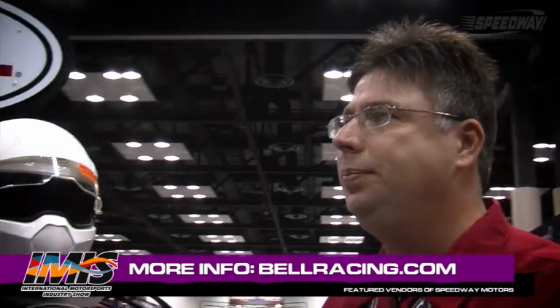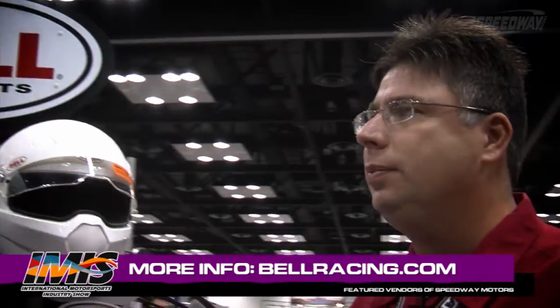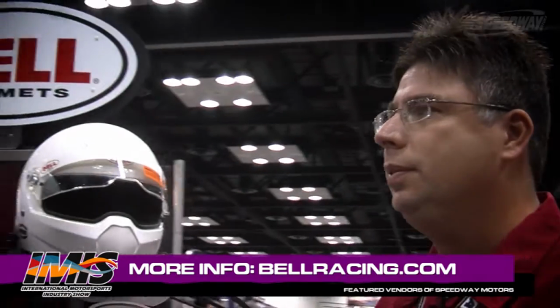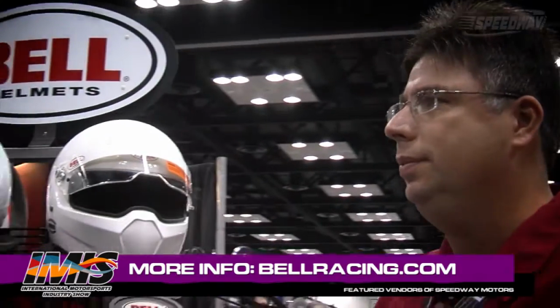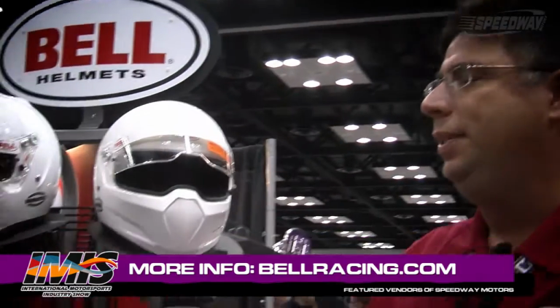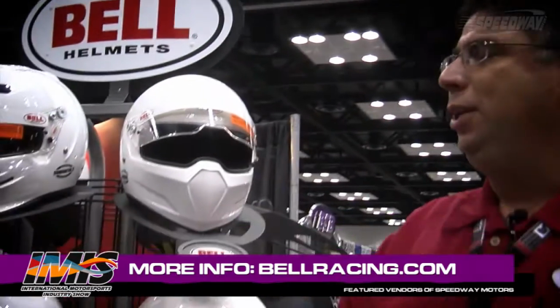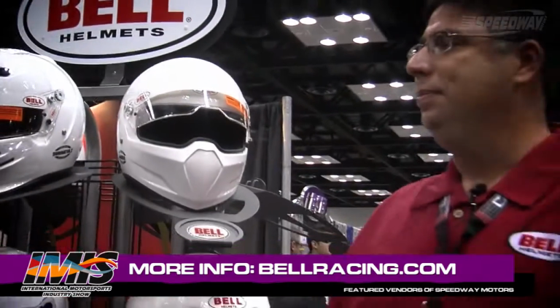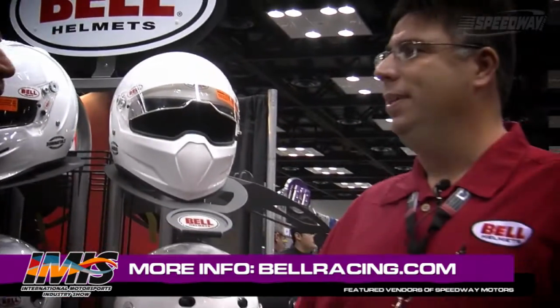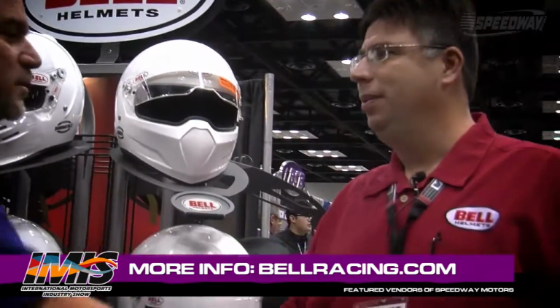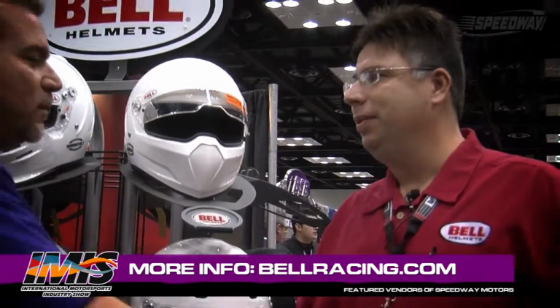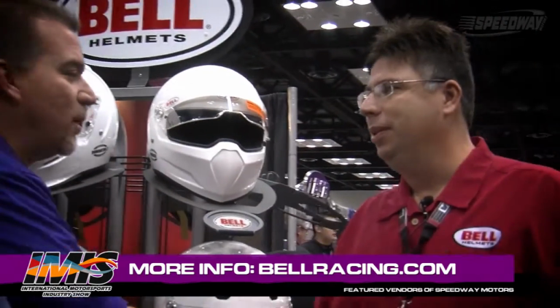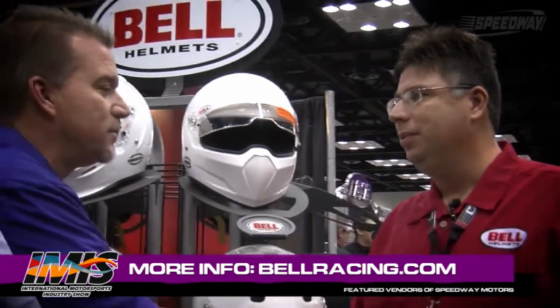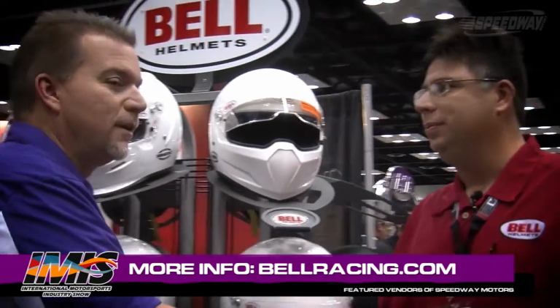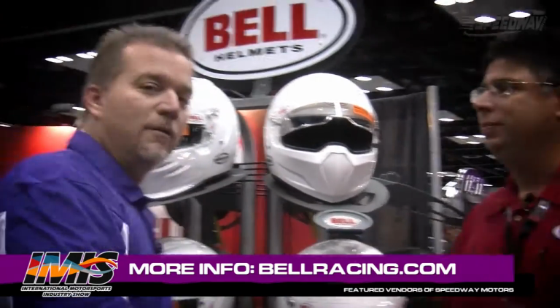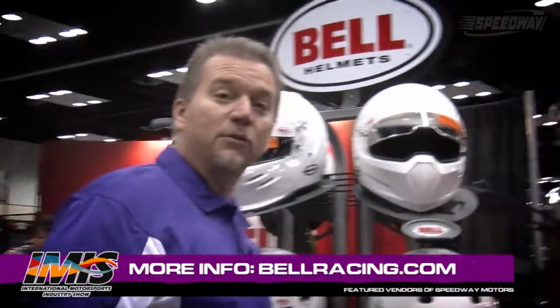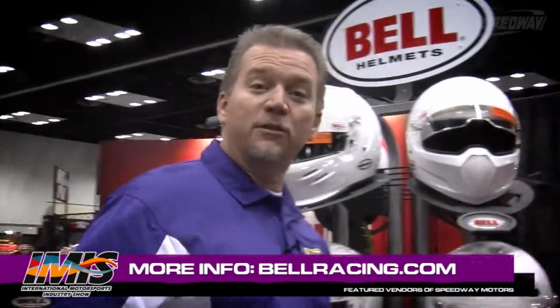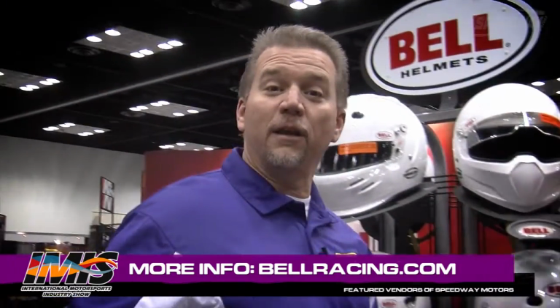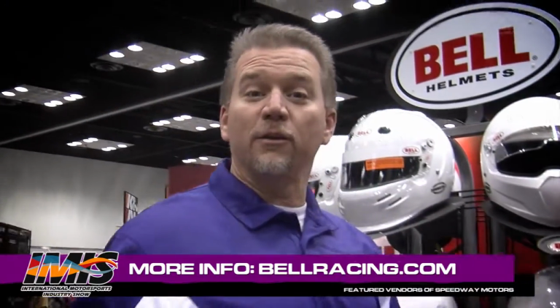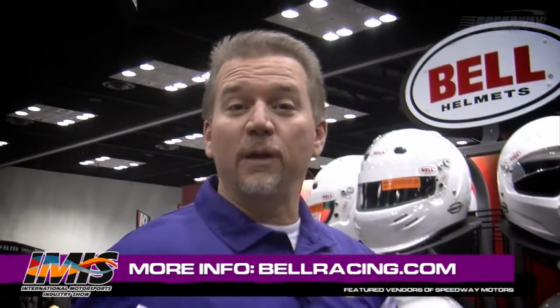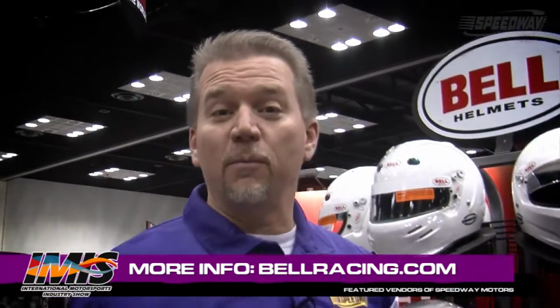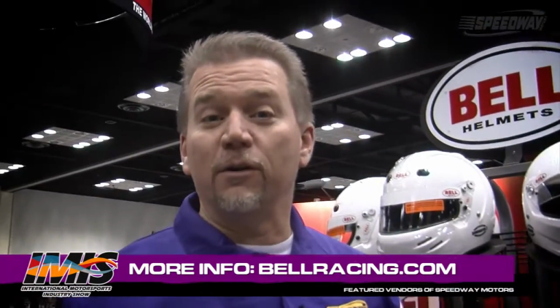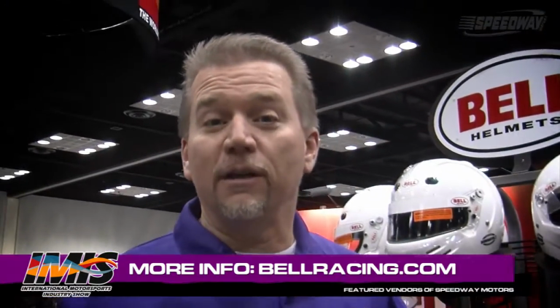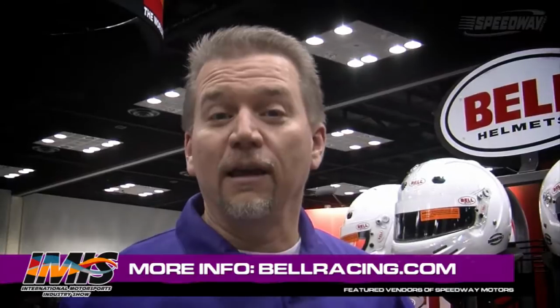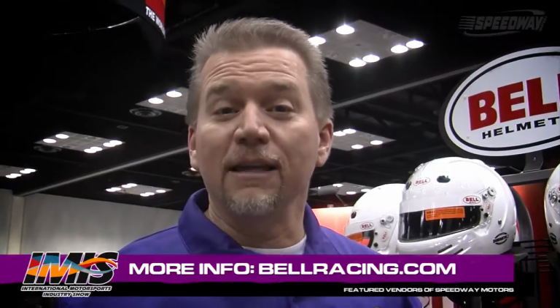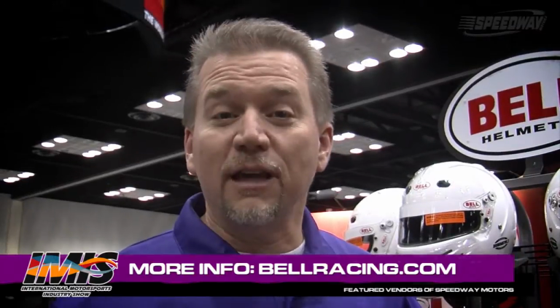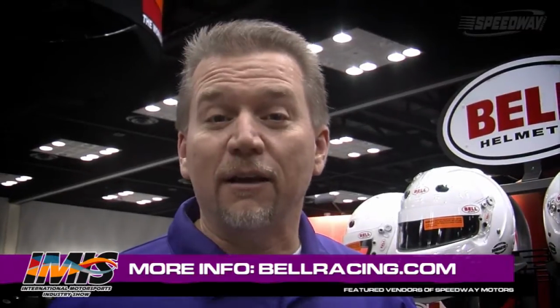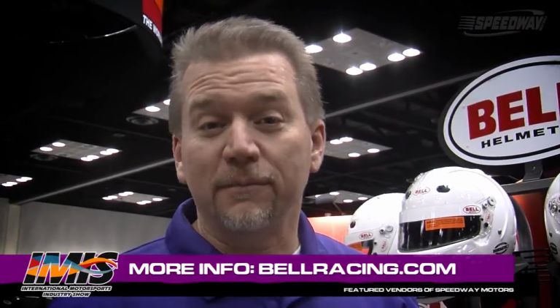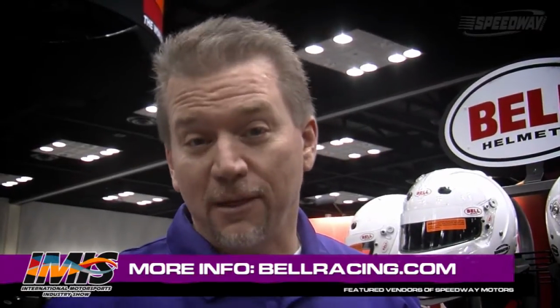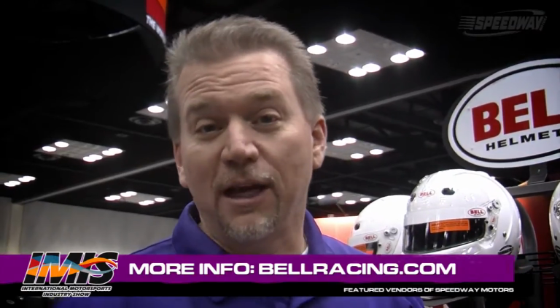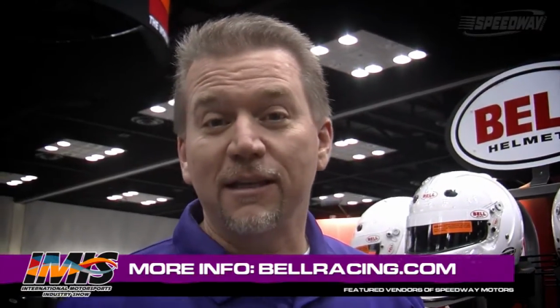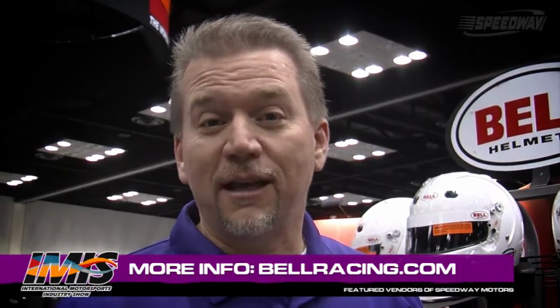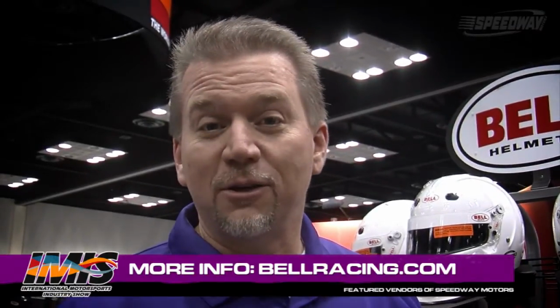Thank you so much for being involved with Speedway Motors. Folks, this has been another Speedway Motors Insider, and you've got the inside scoop.